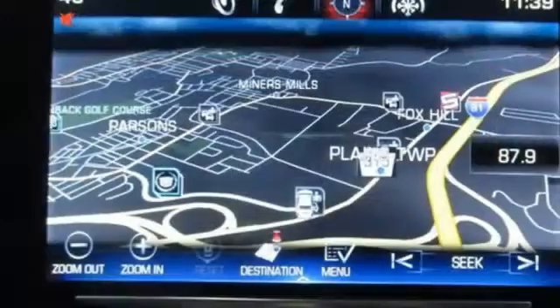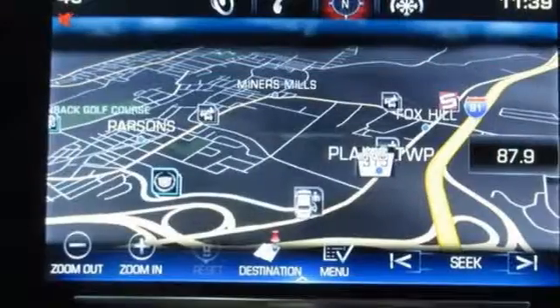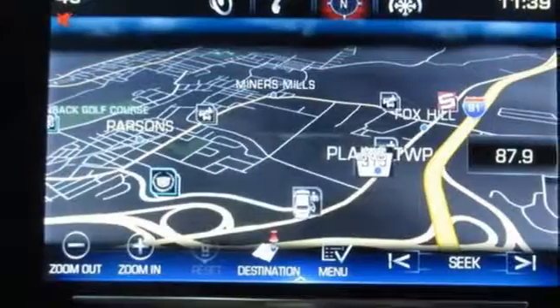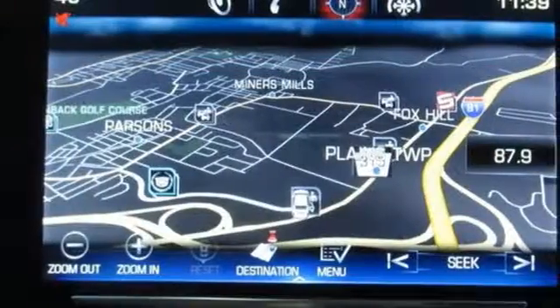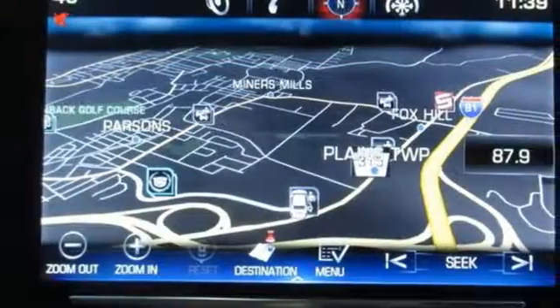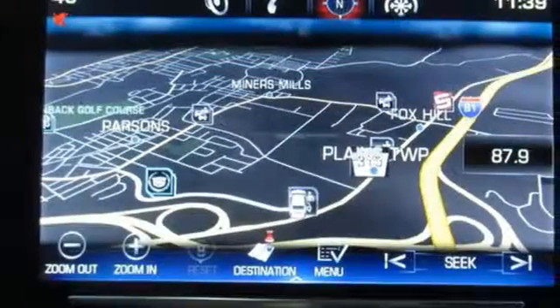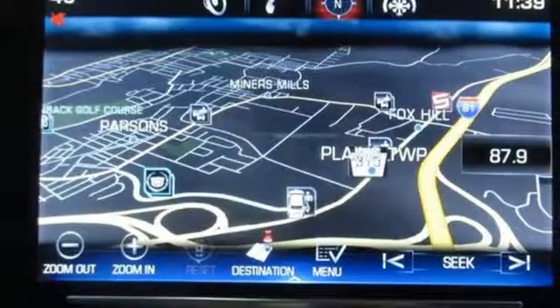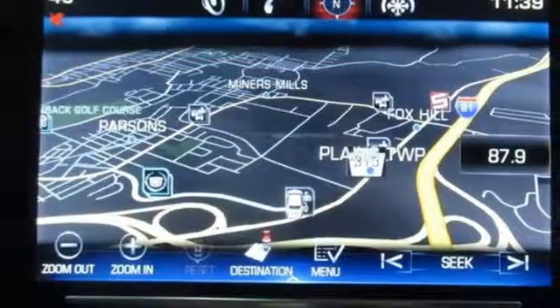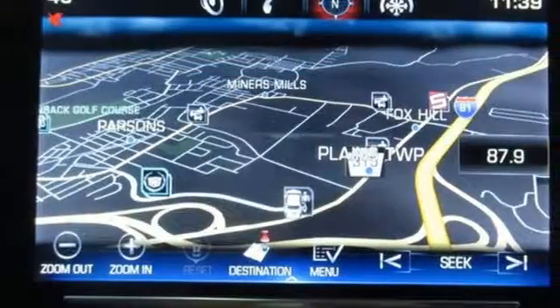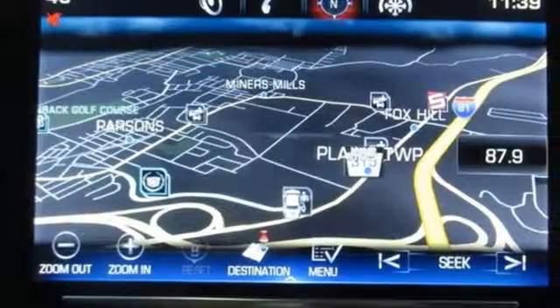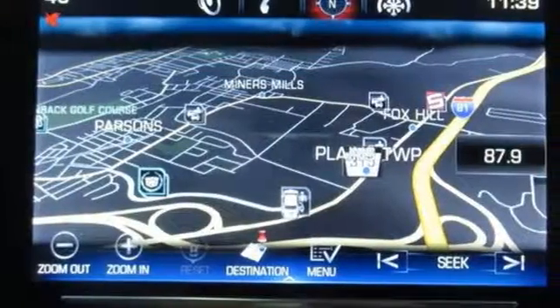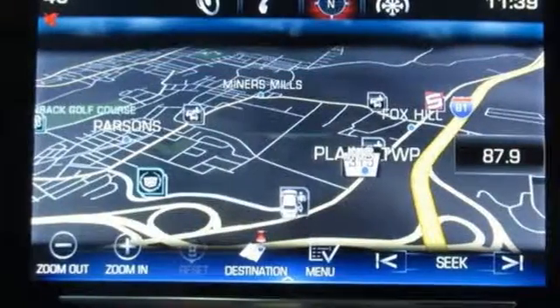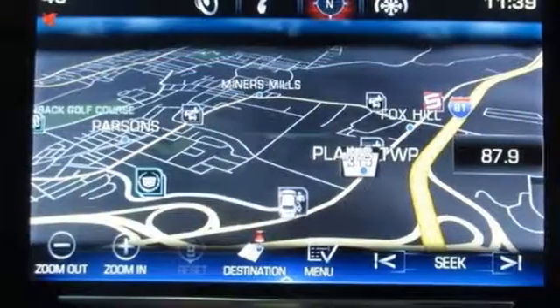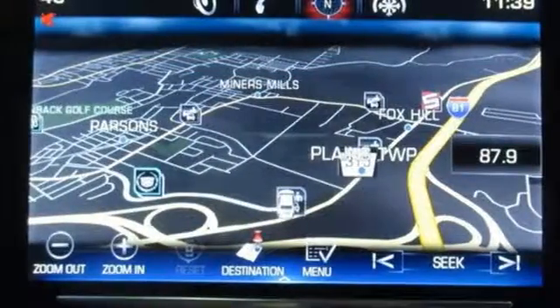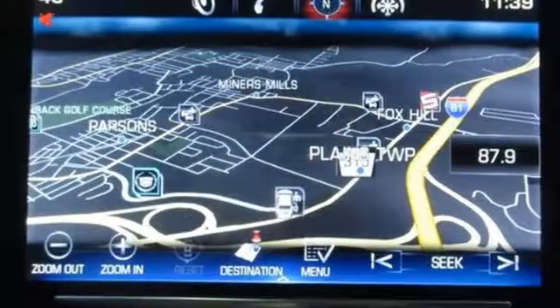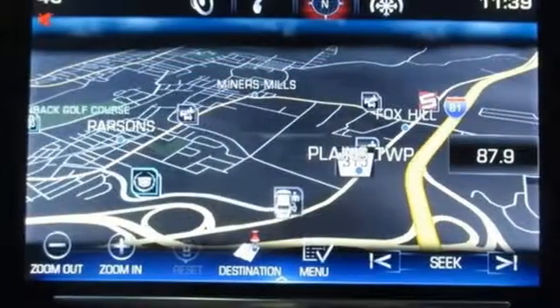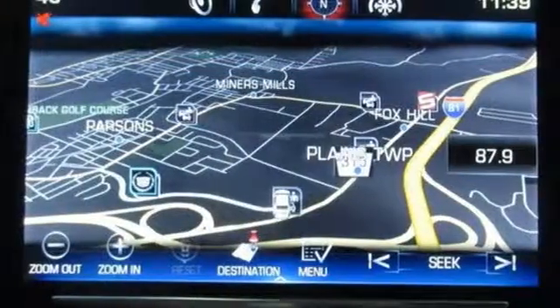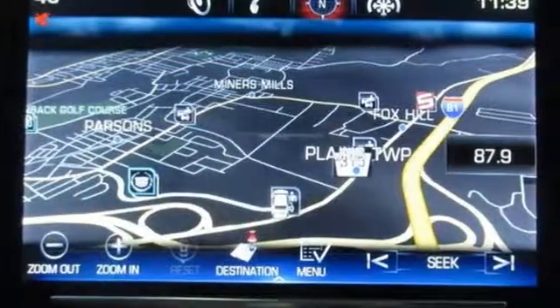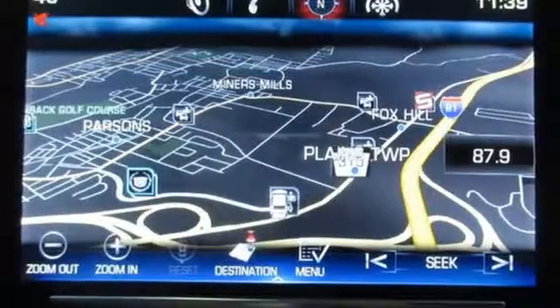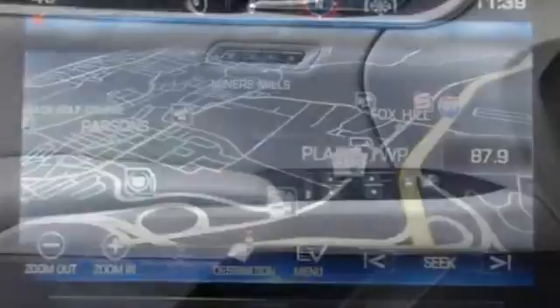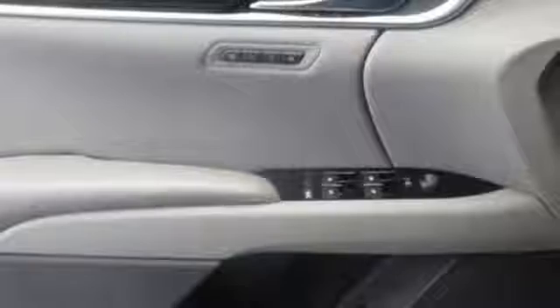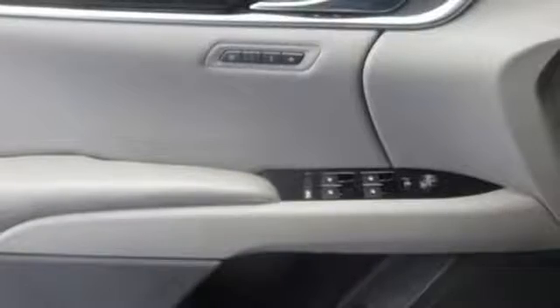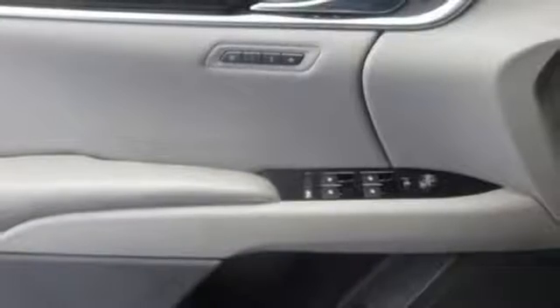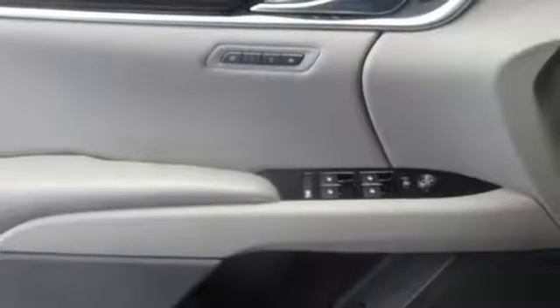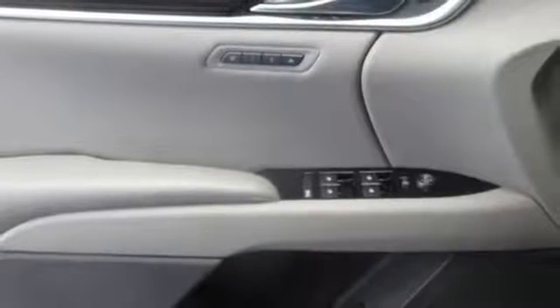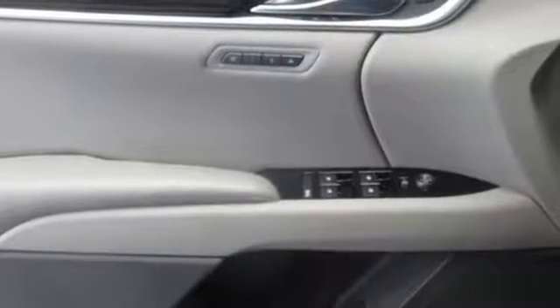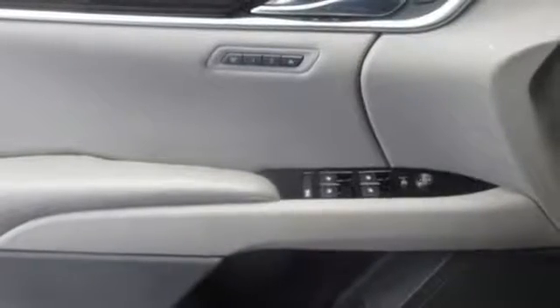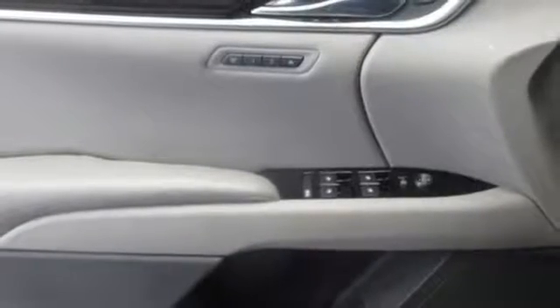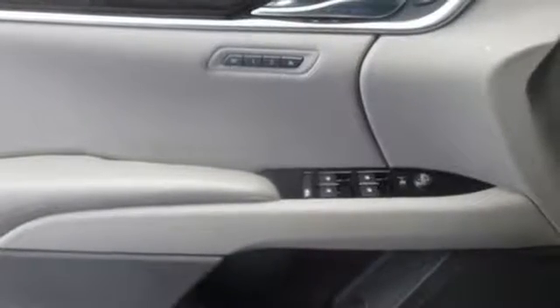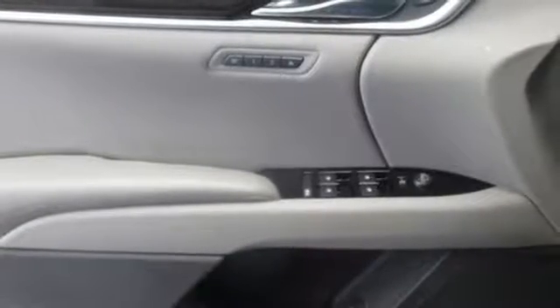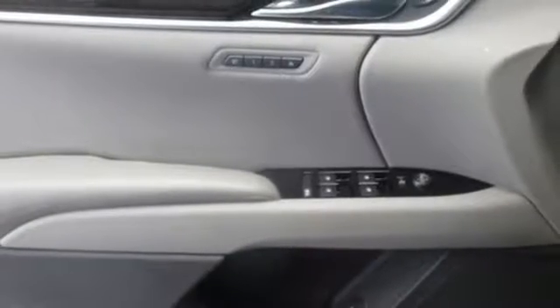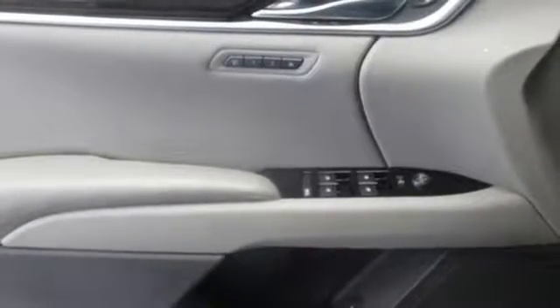It also features leather upholstery, multiple airbags, stability and traction control, and fully automatic headlights.